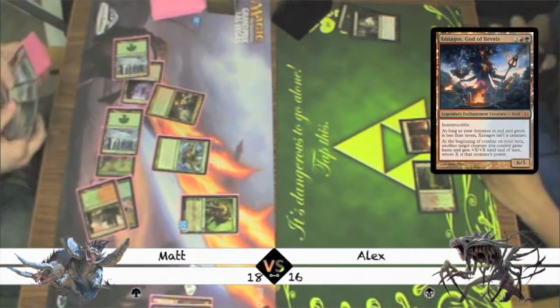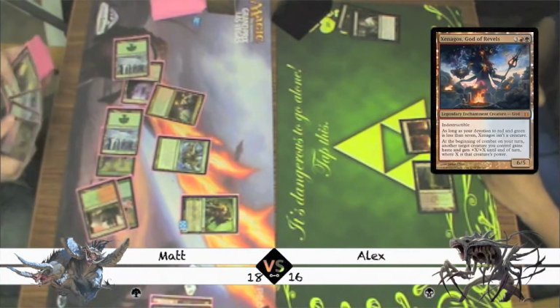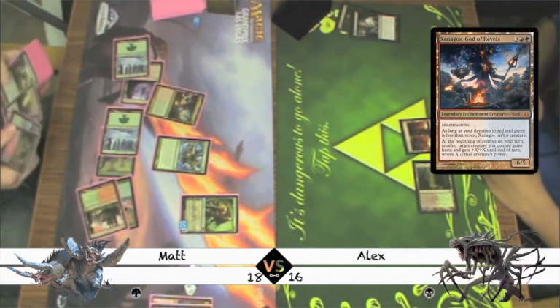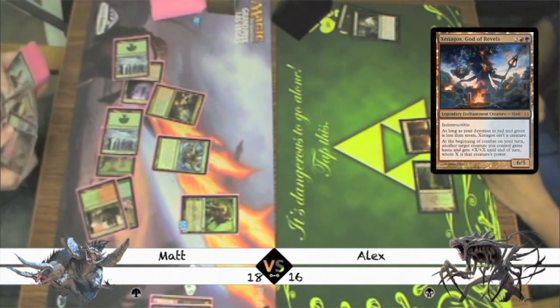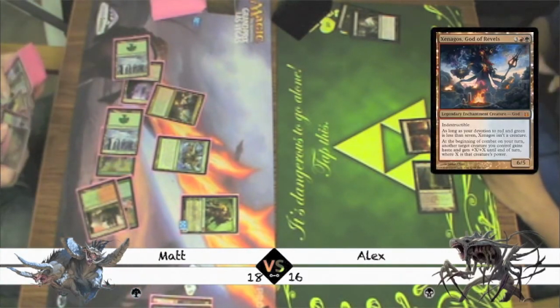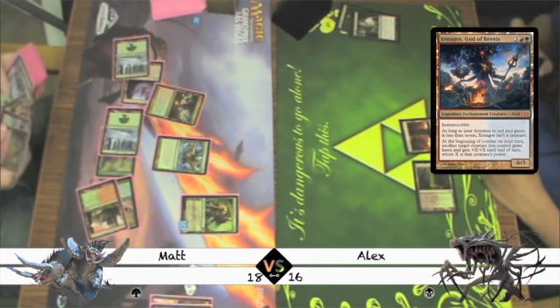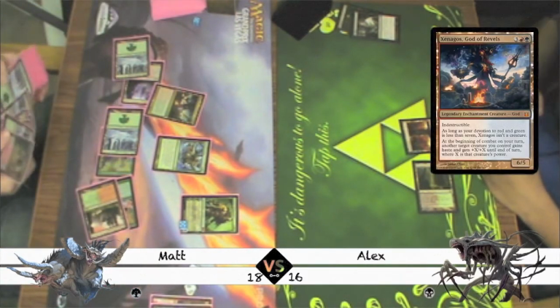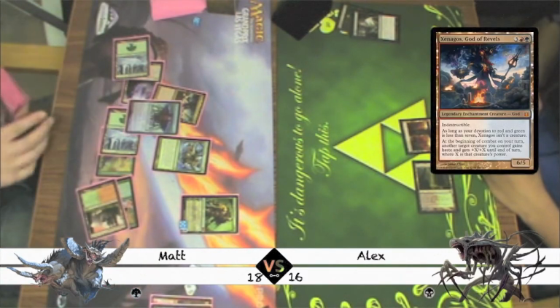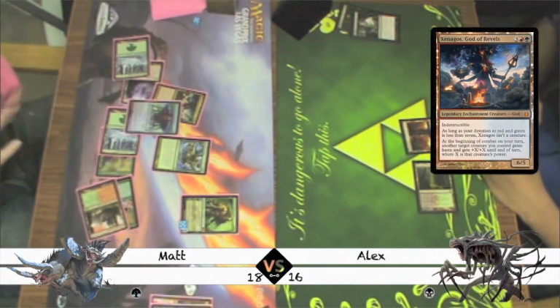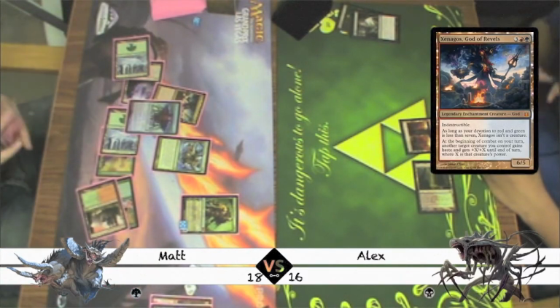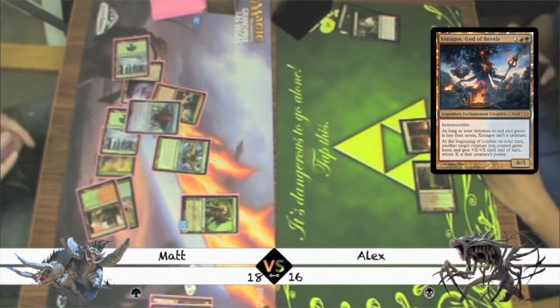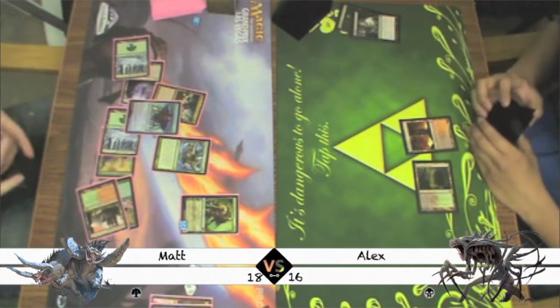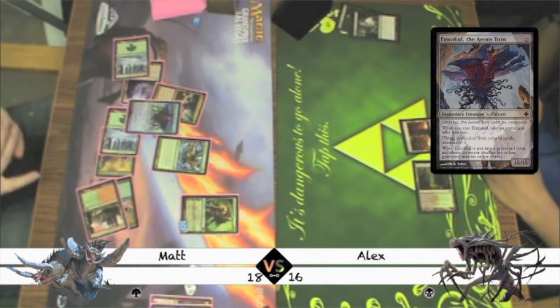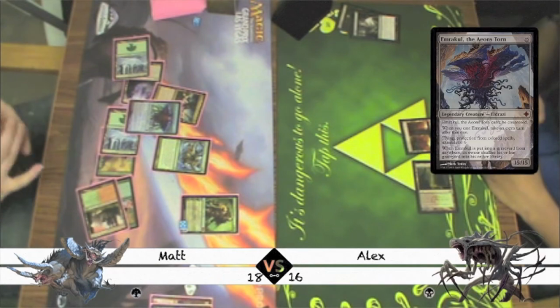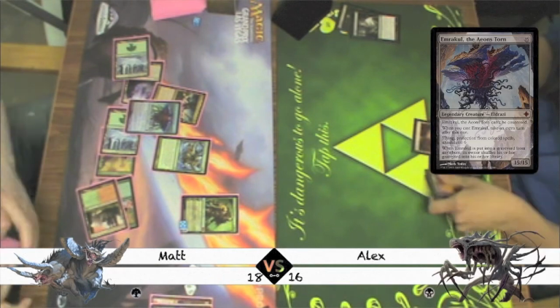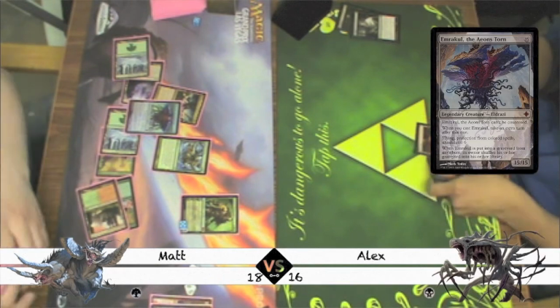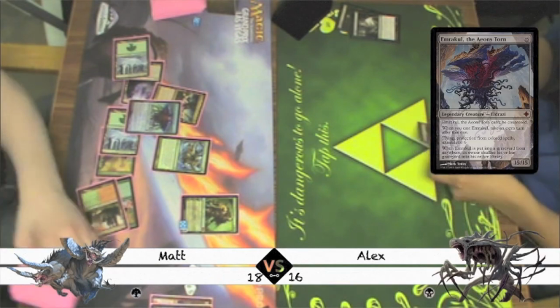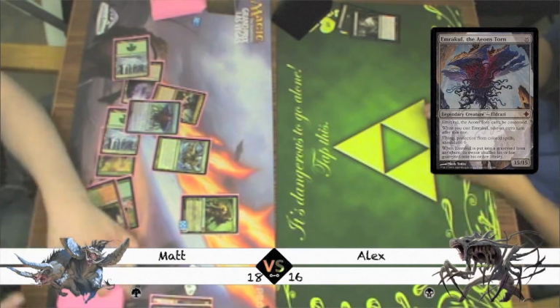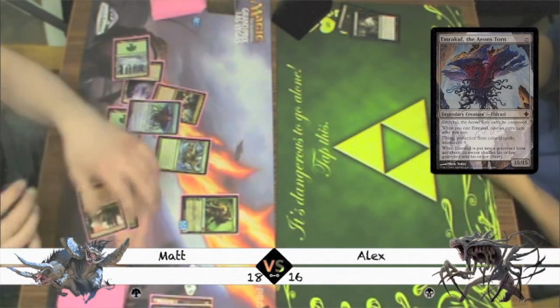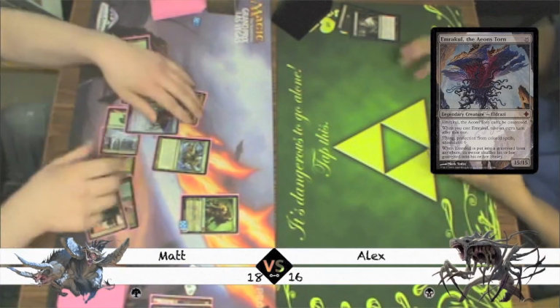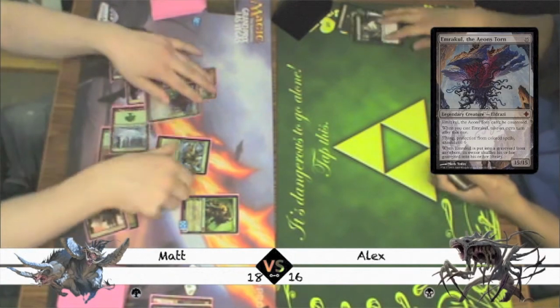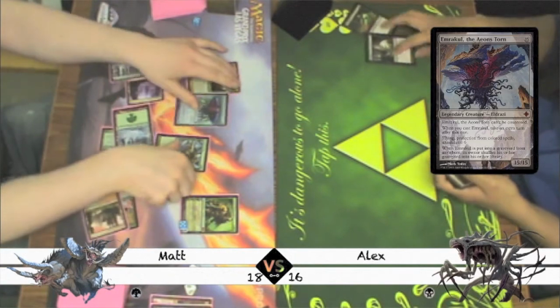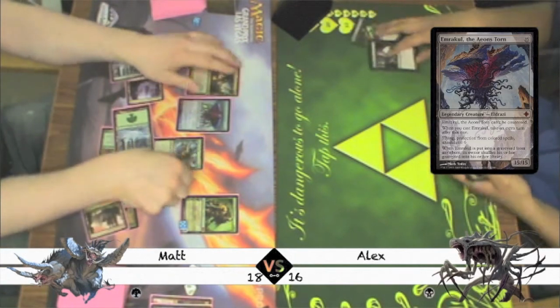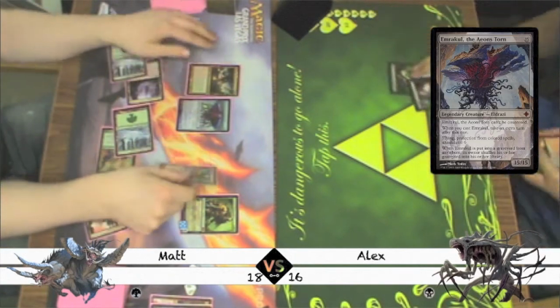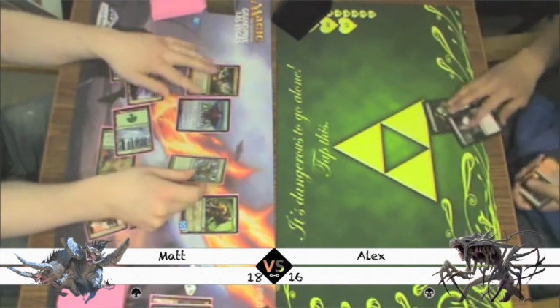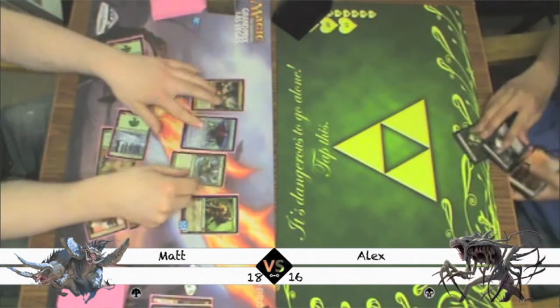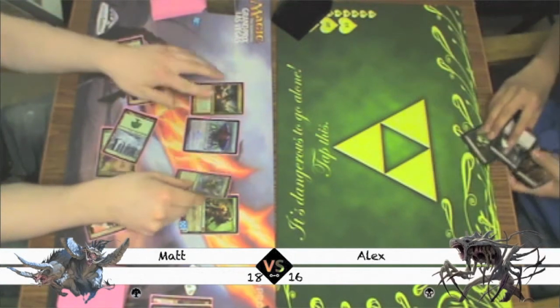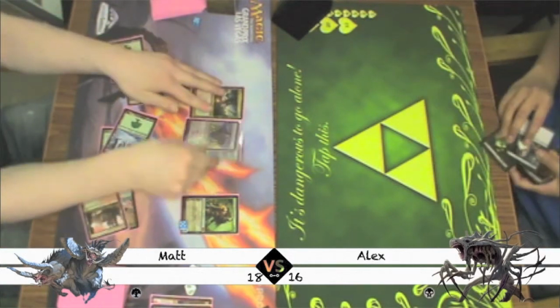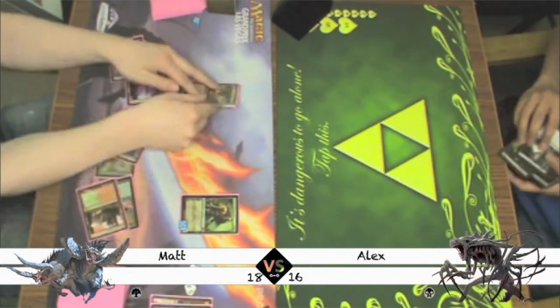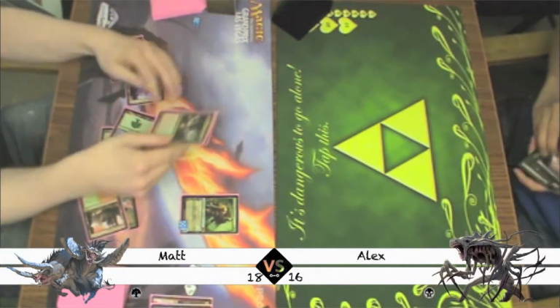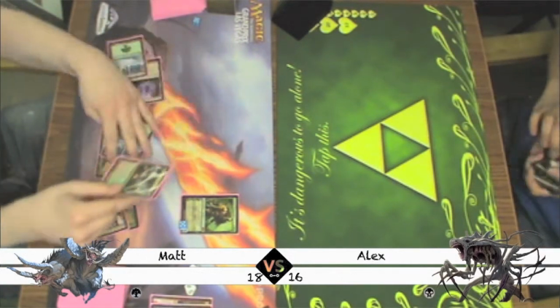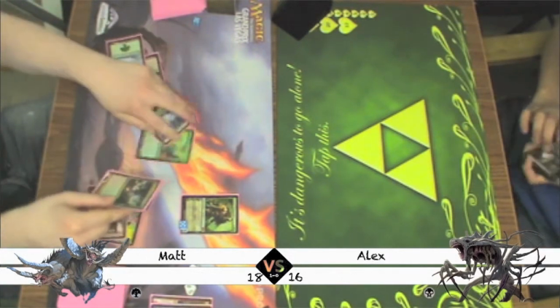Getting himself a Xenagos and an Emrakul. Alex doesn't see a way out so he scoops, giving Matt the win.